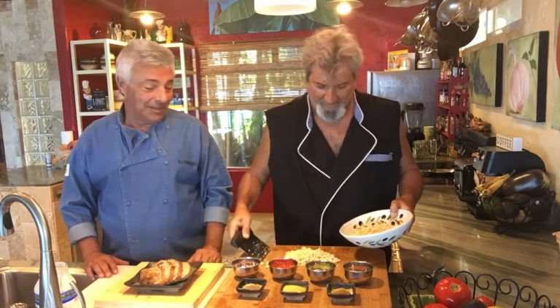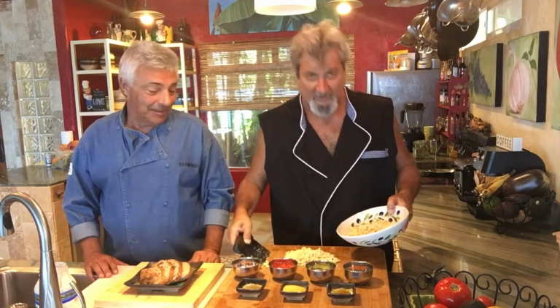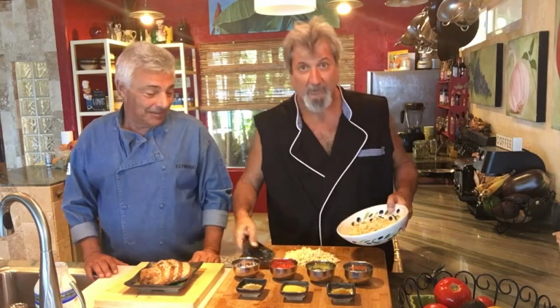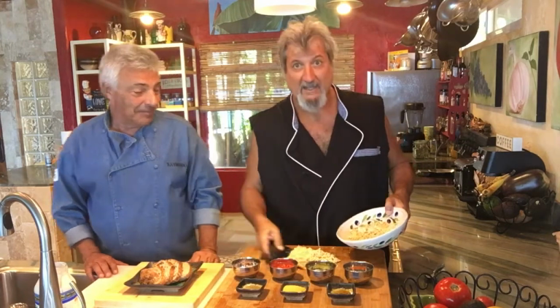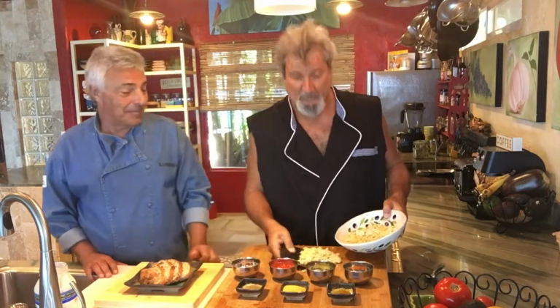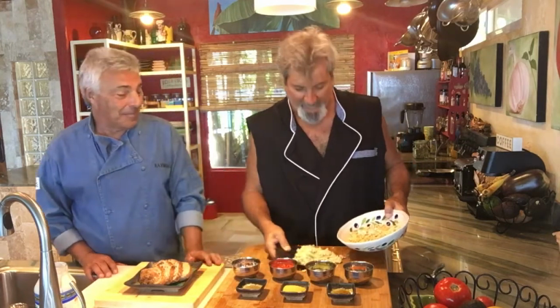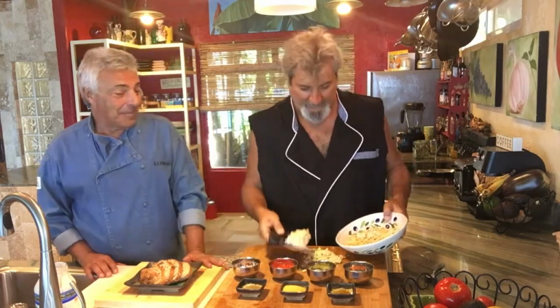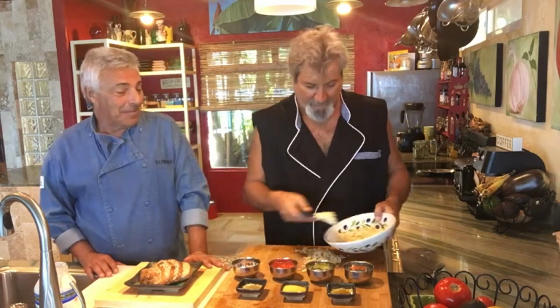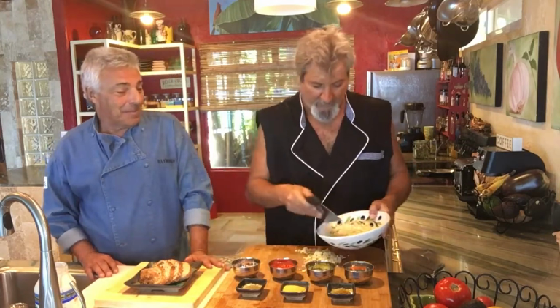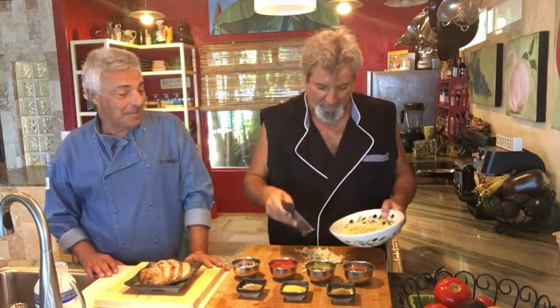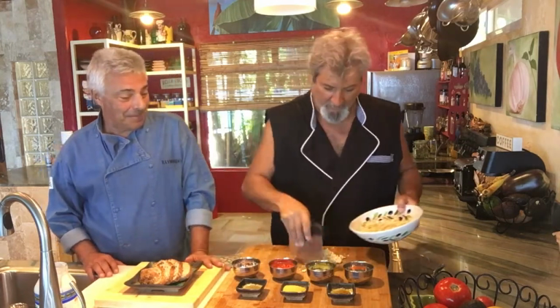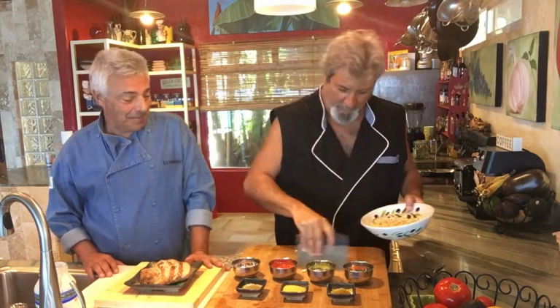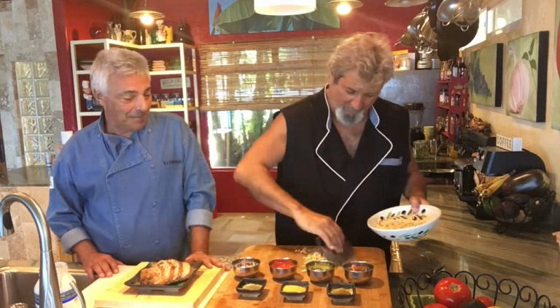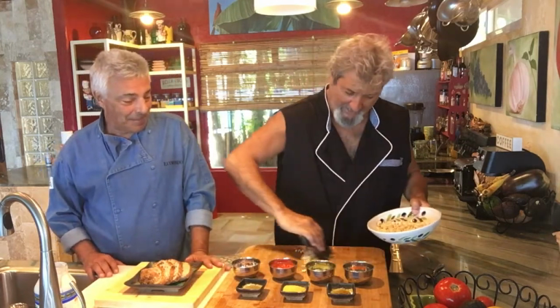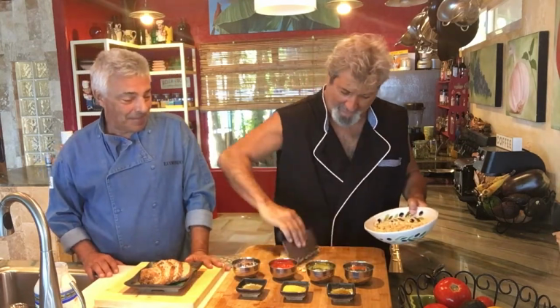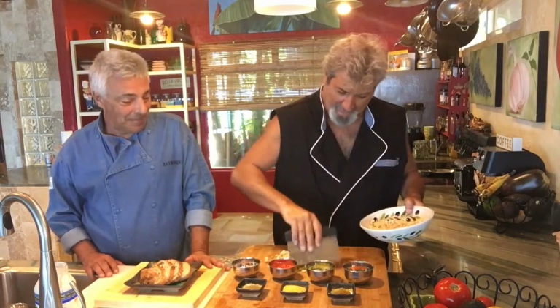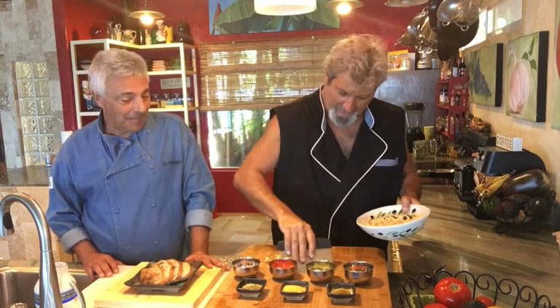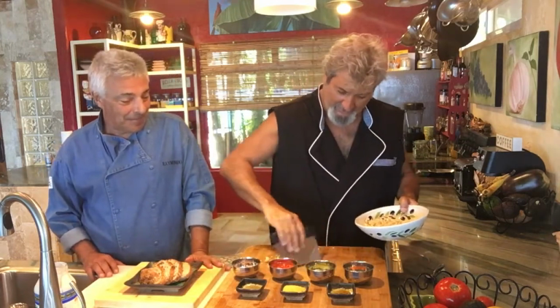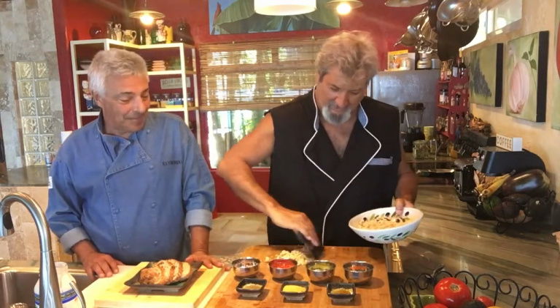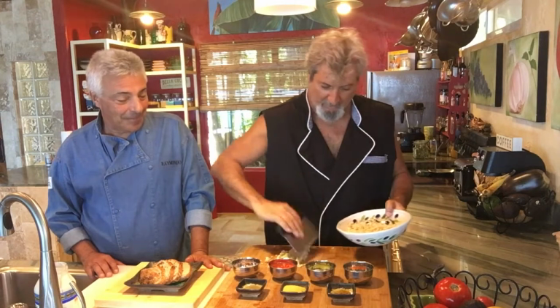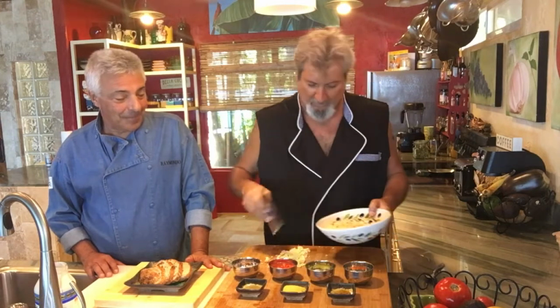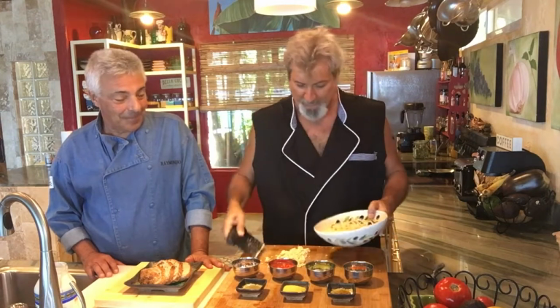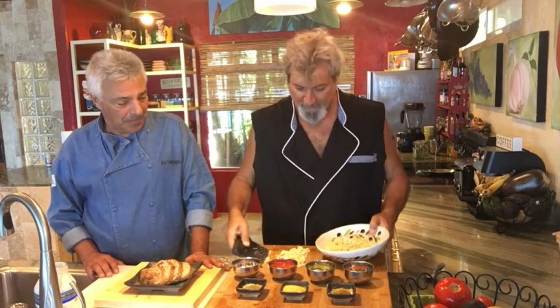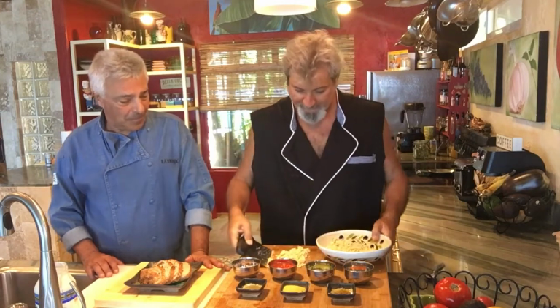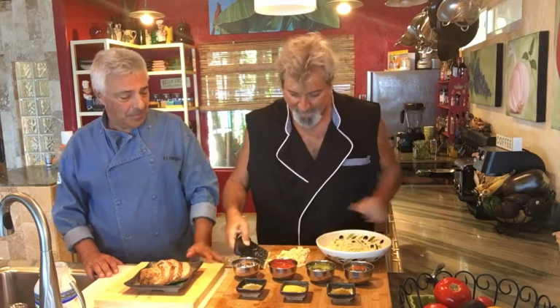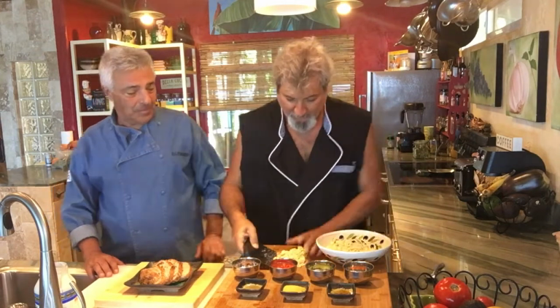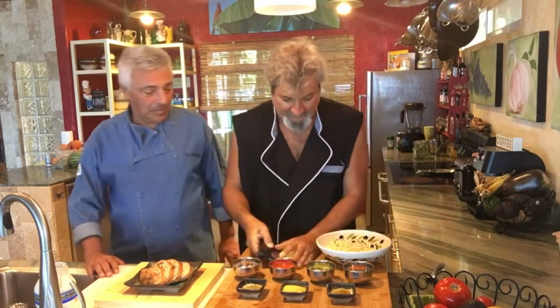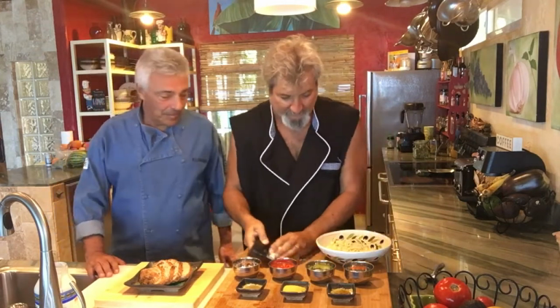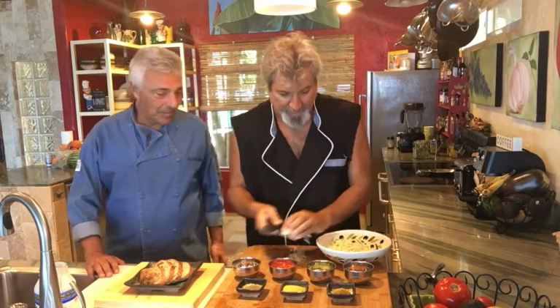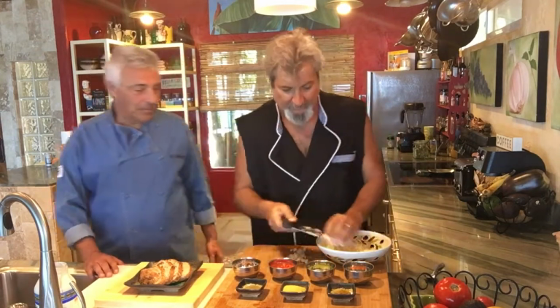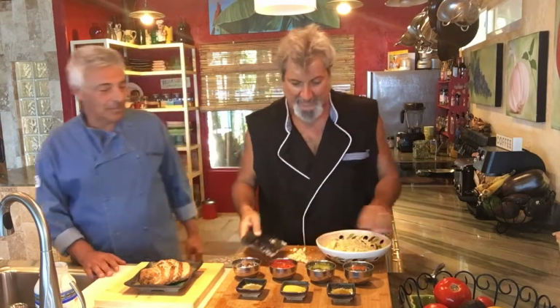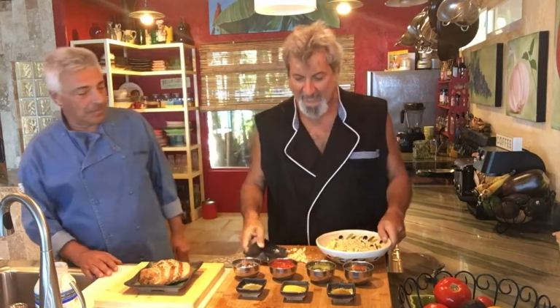Alright, so we have firm, organic, non-GMO tofu, crumbled up — crumbled by hand.